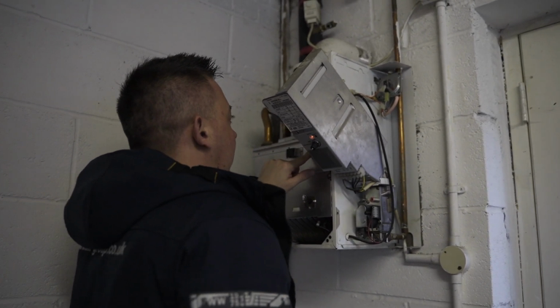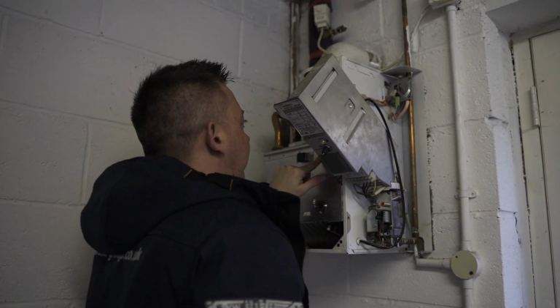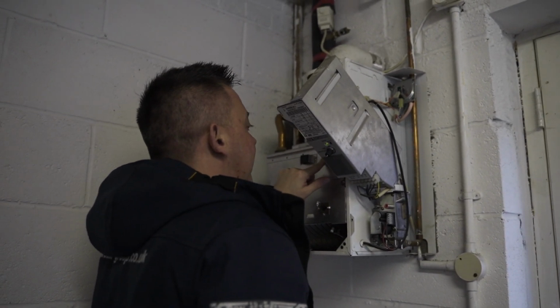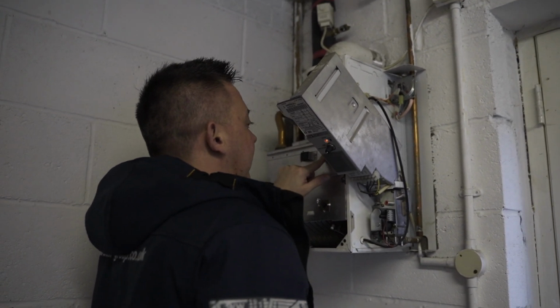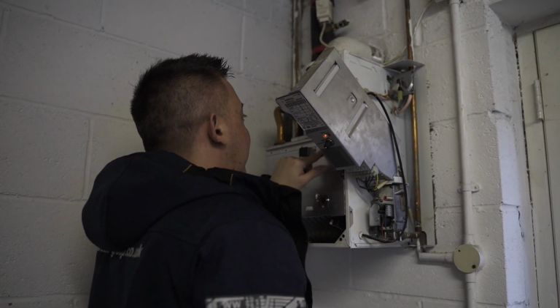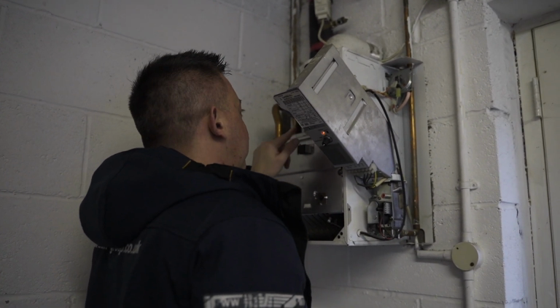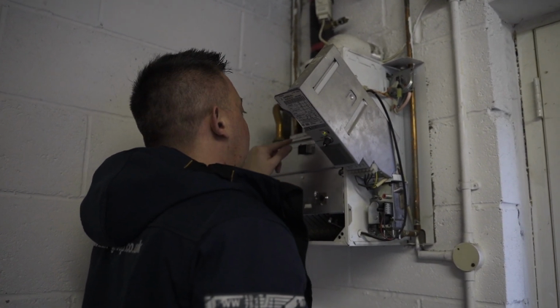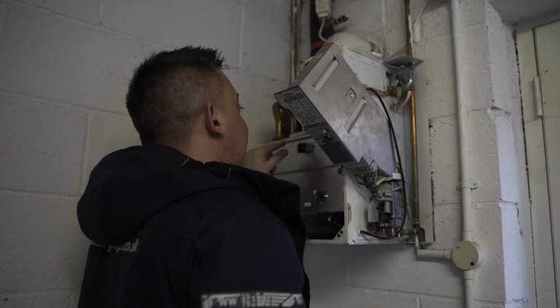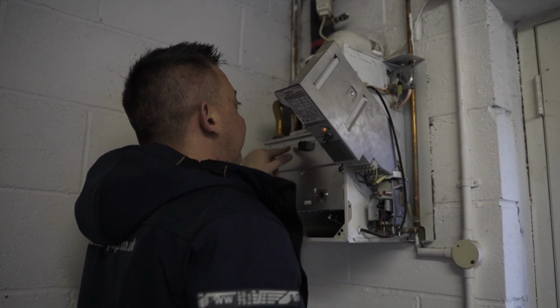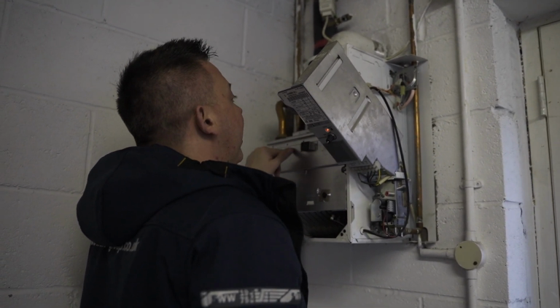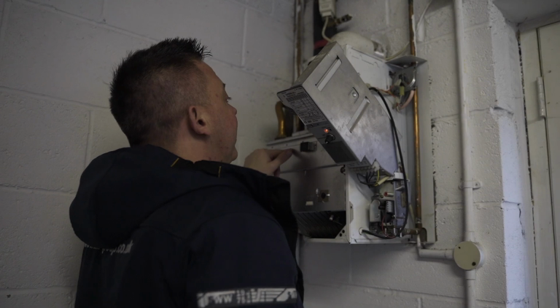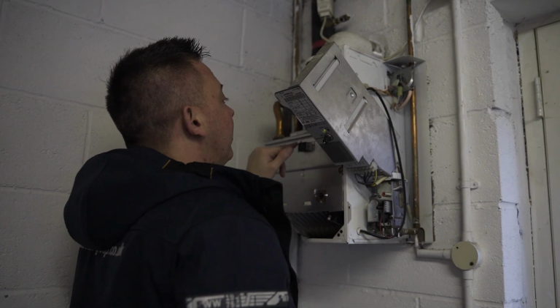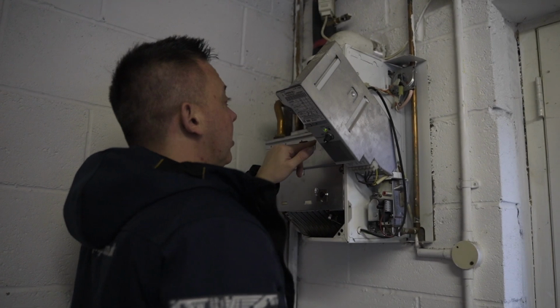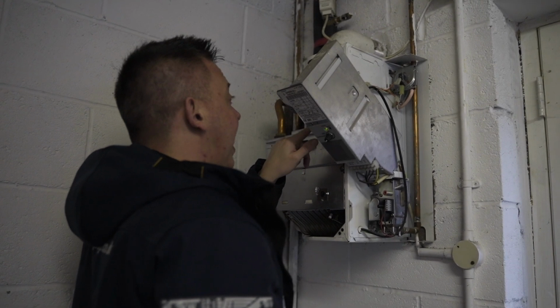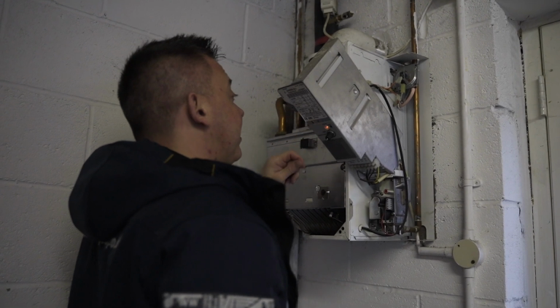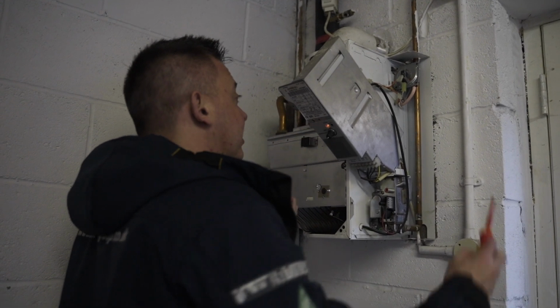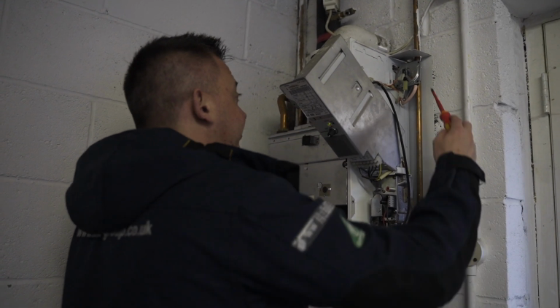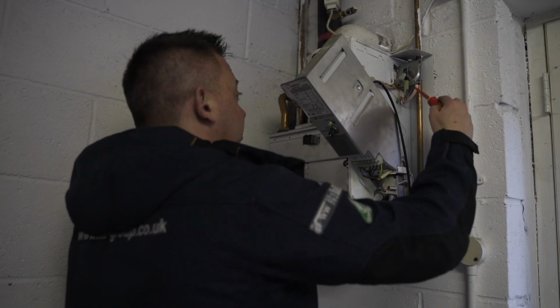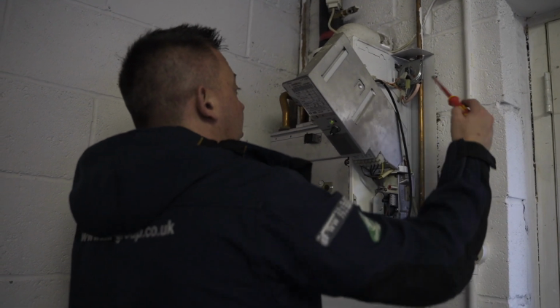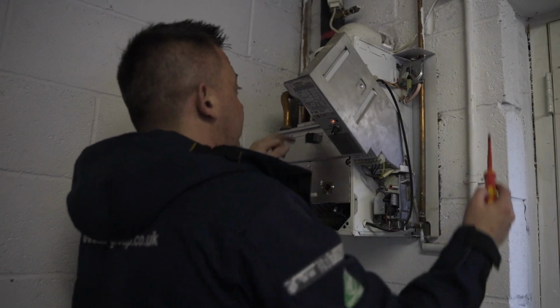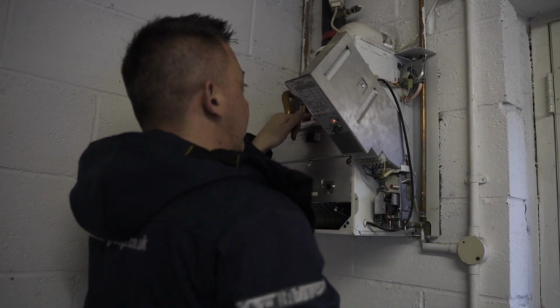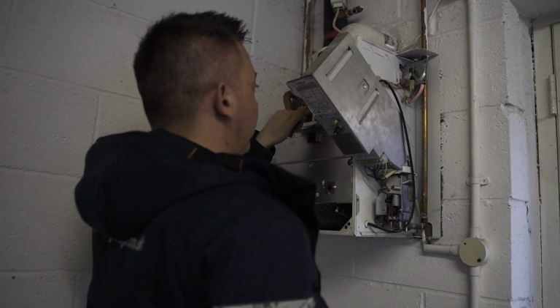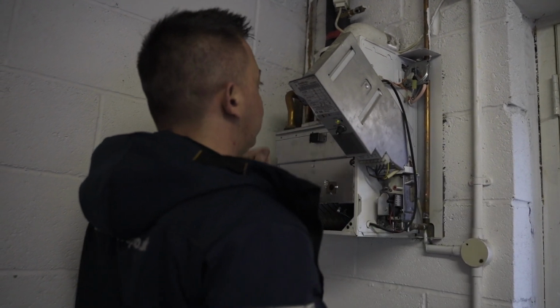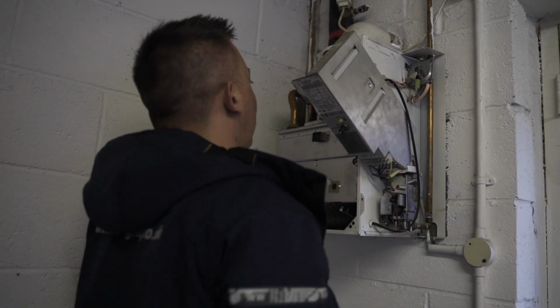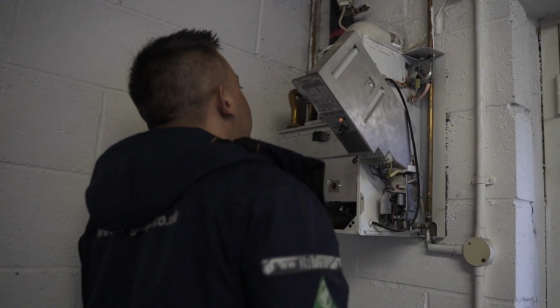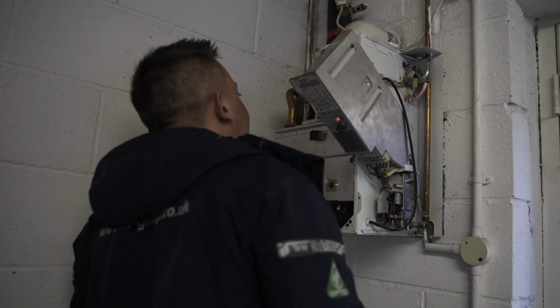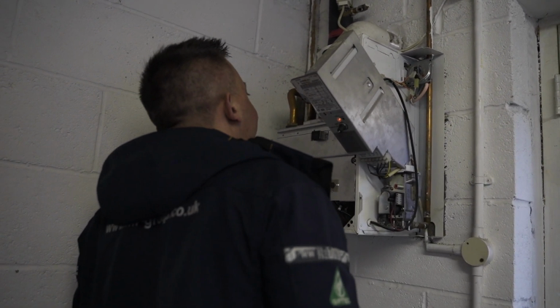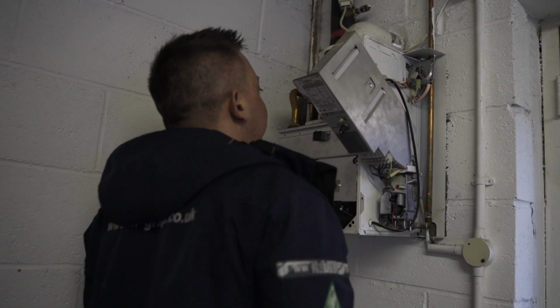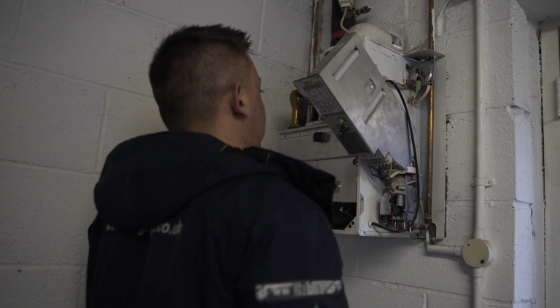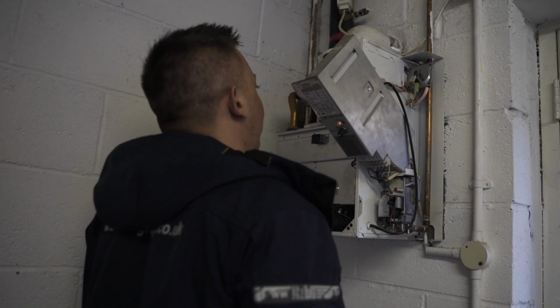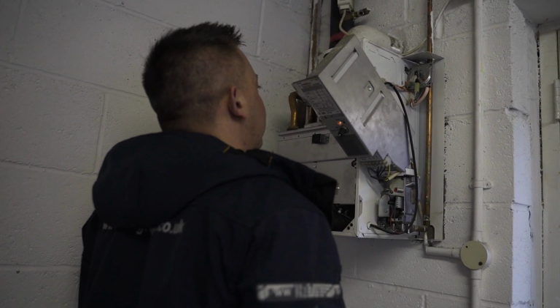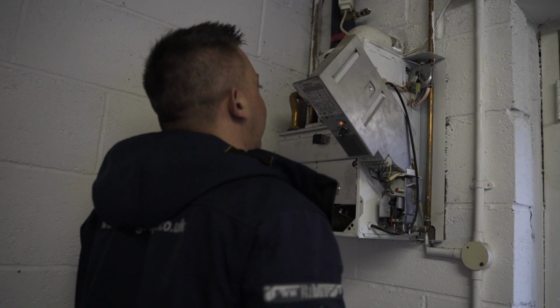Basically this boiler isn't firing because either that switch is faulty, or the Venturi is blocked in the fan, which is stopping it from triggering.